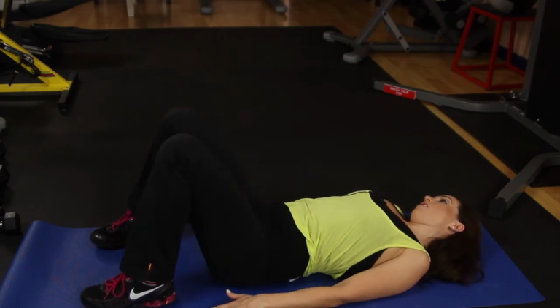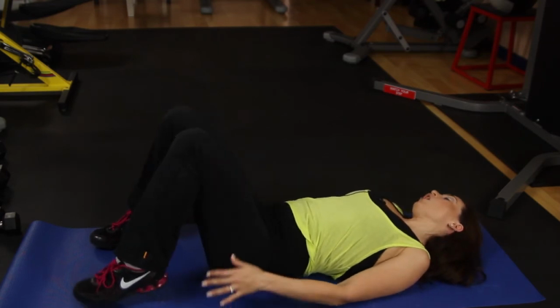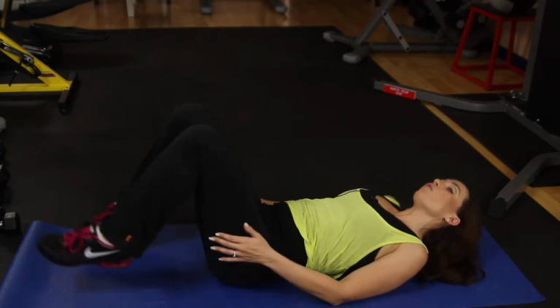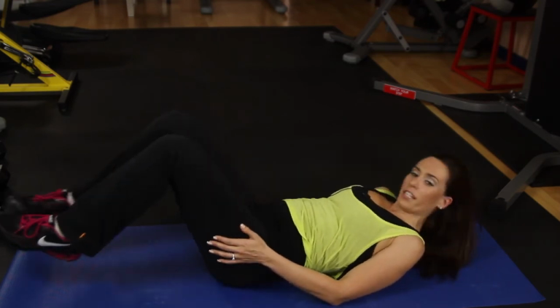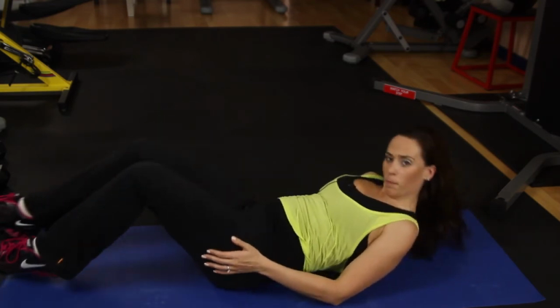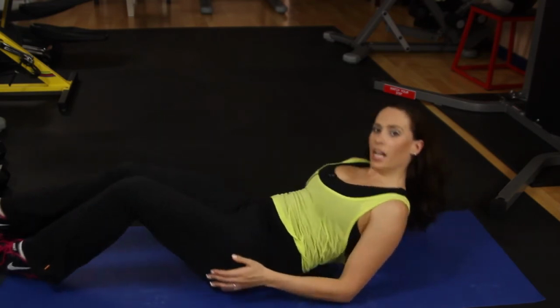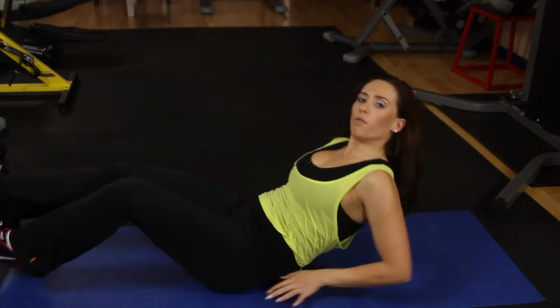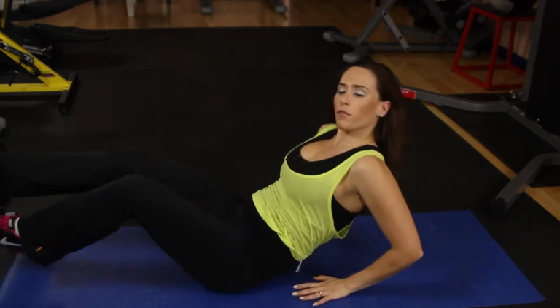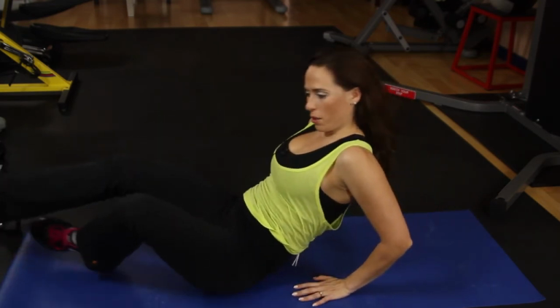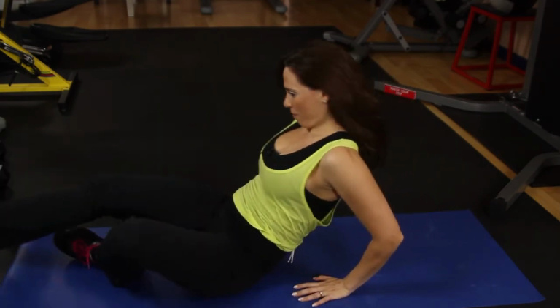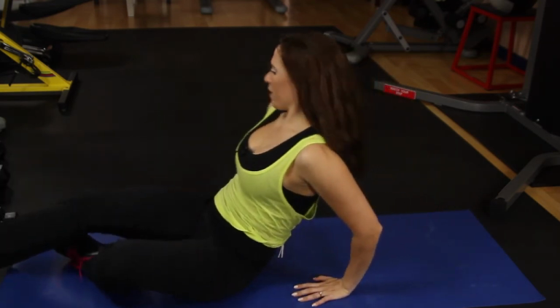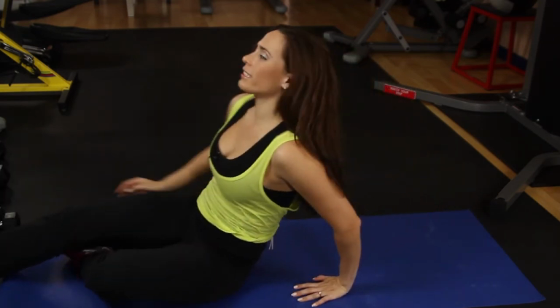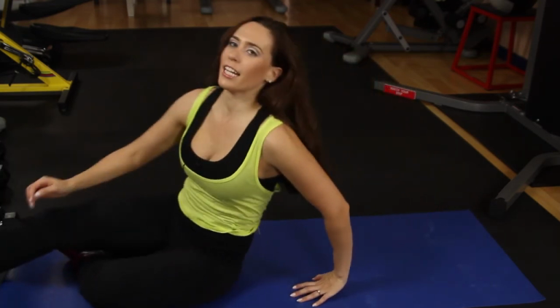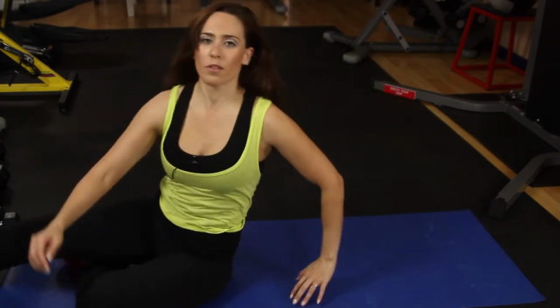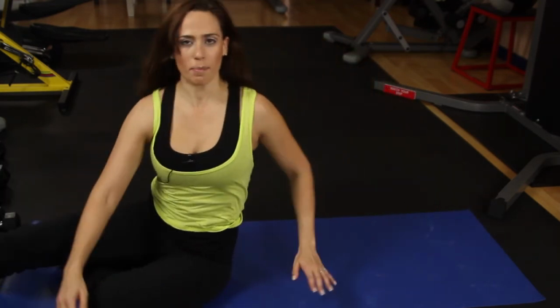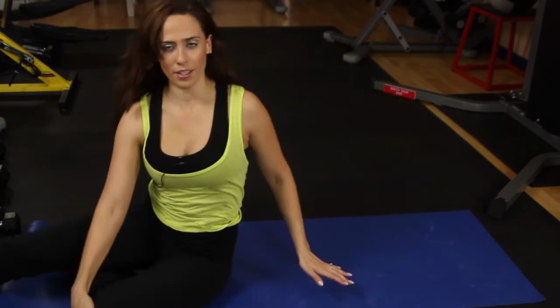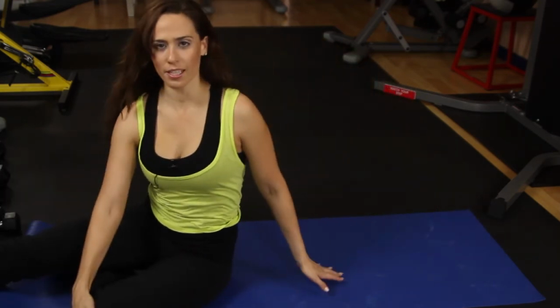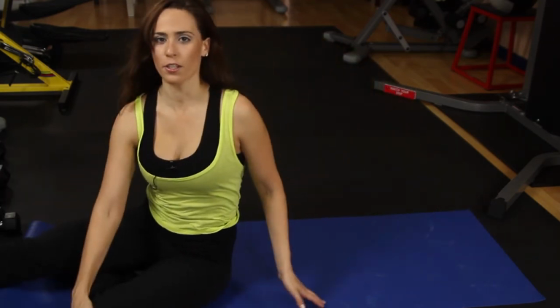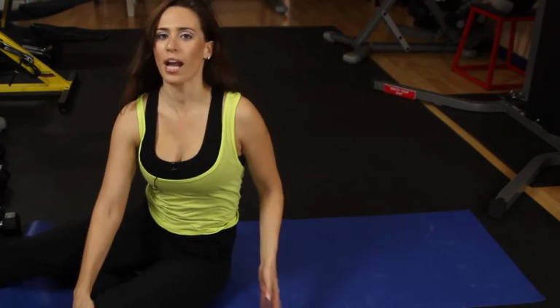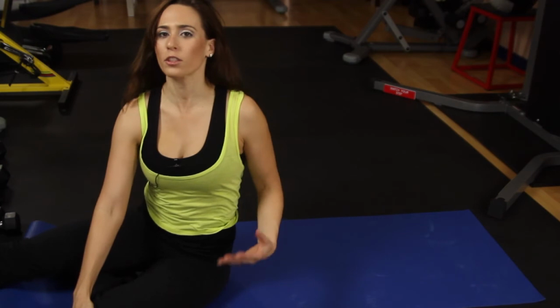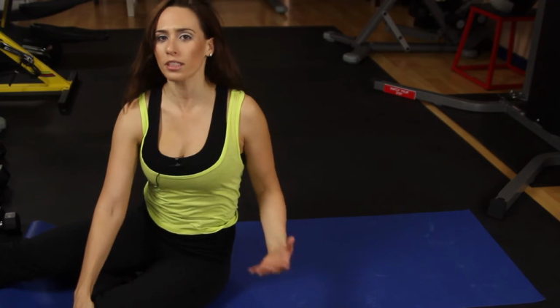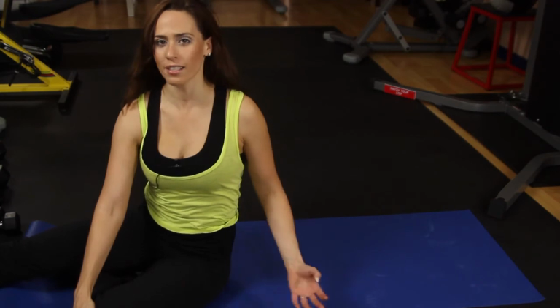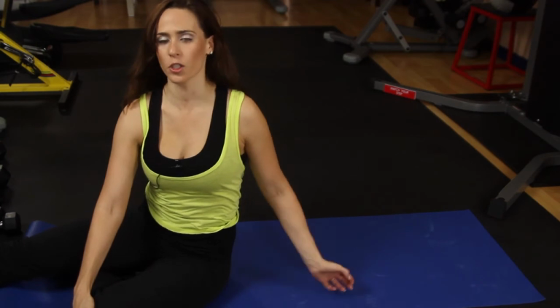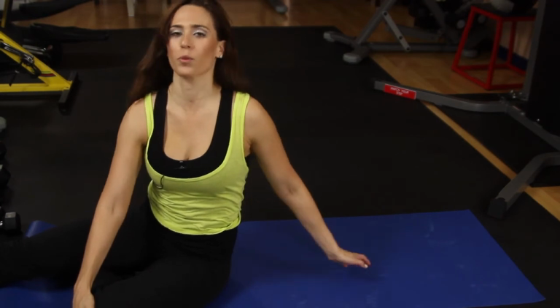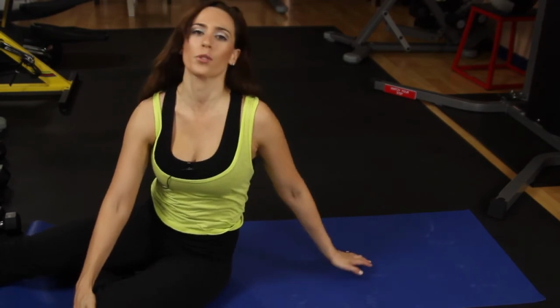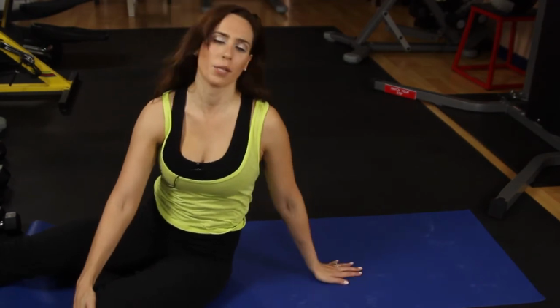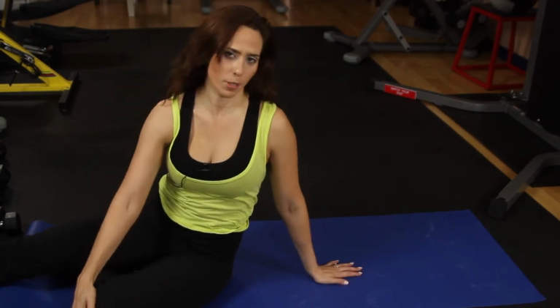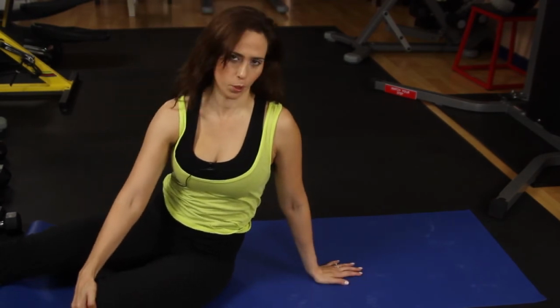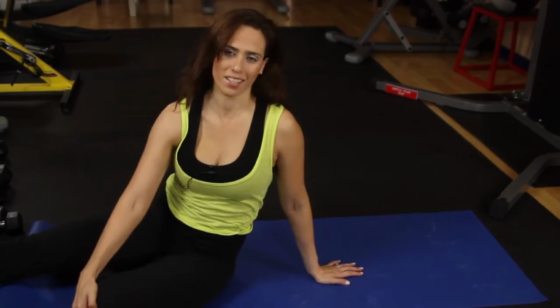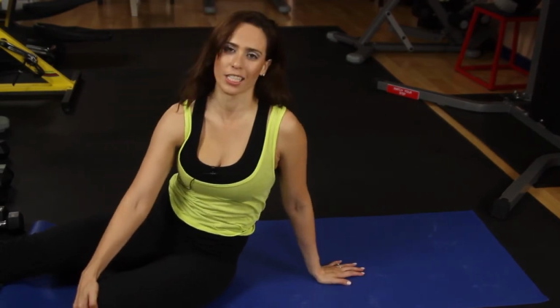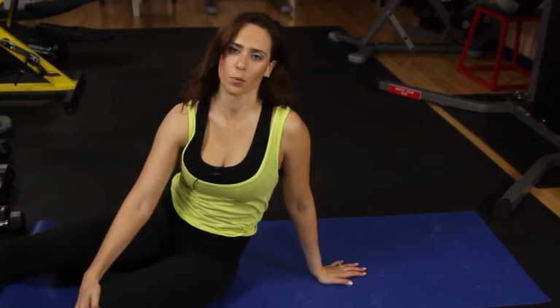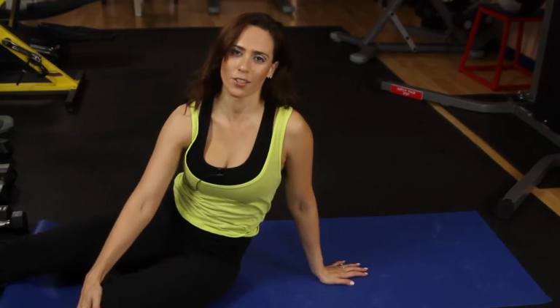Hopefully this has been helpful for you. This is Angelique Millis and these are exercises to reduce abdominal bloating. Thanks for watching.